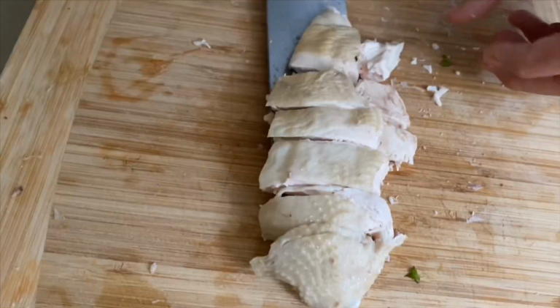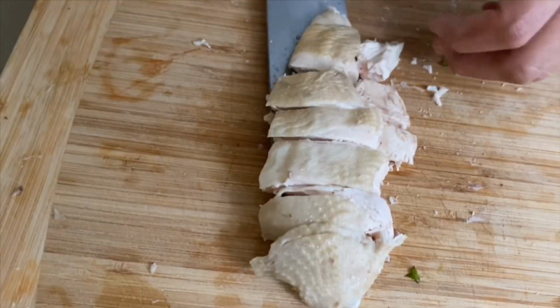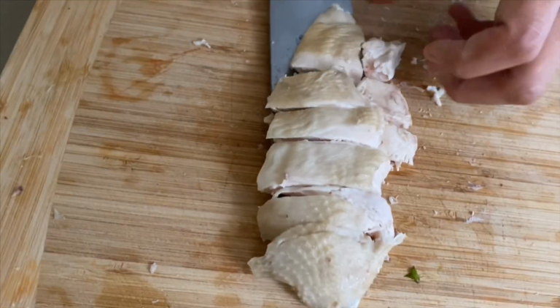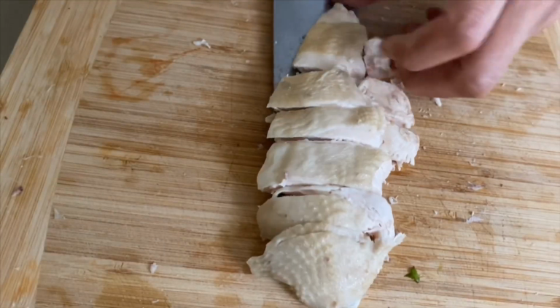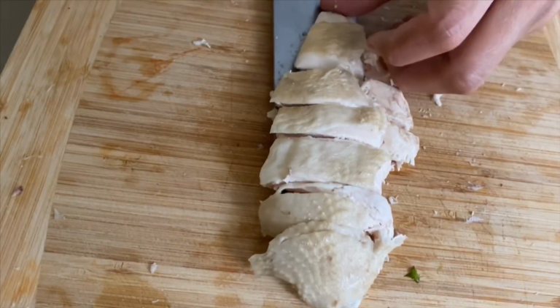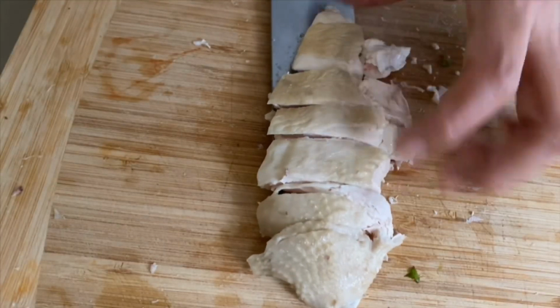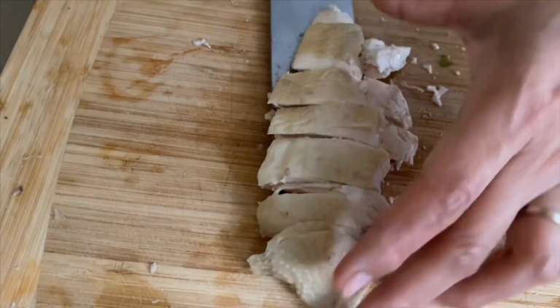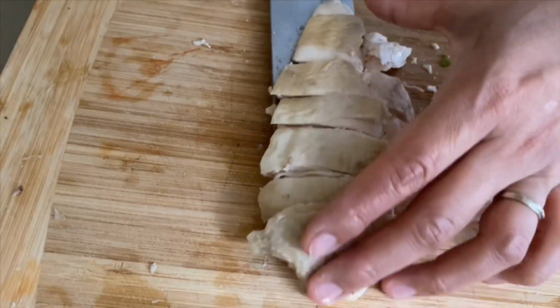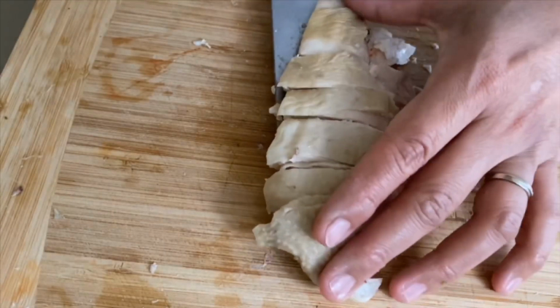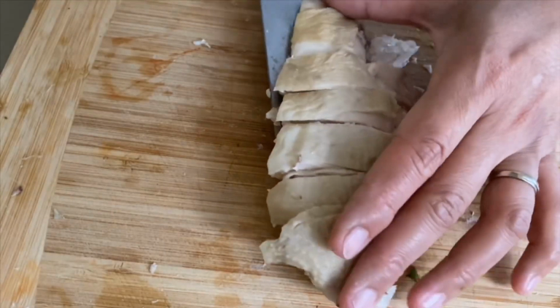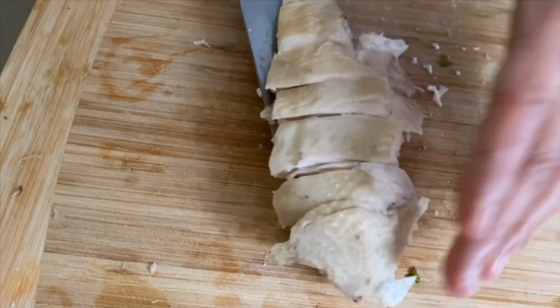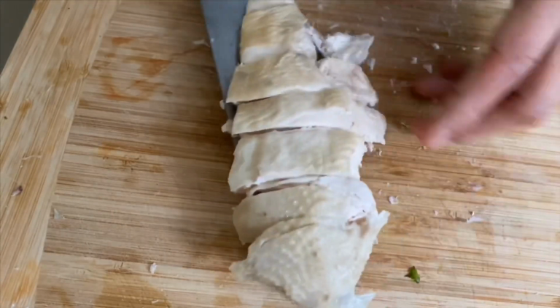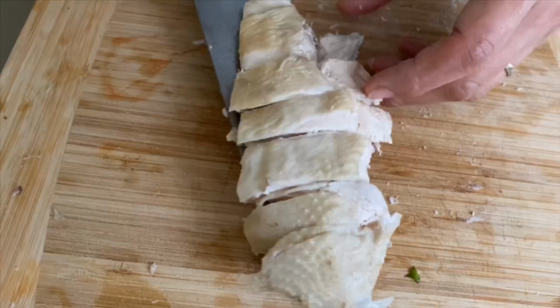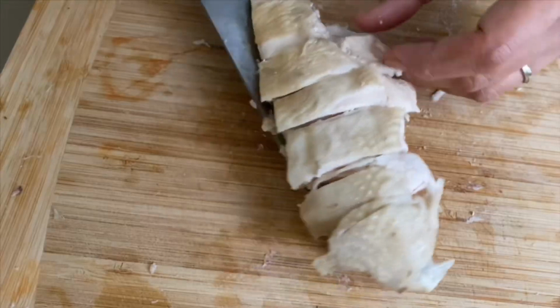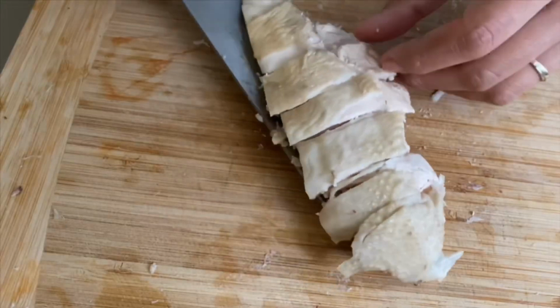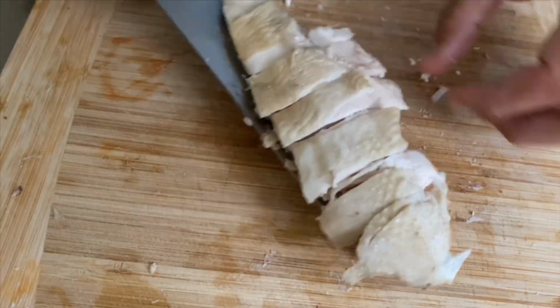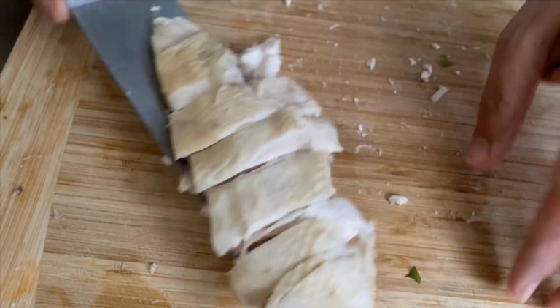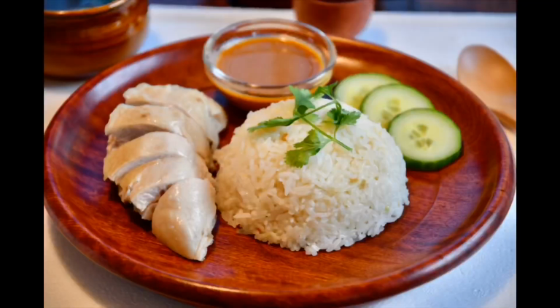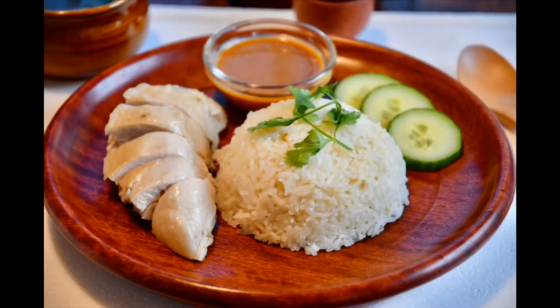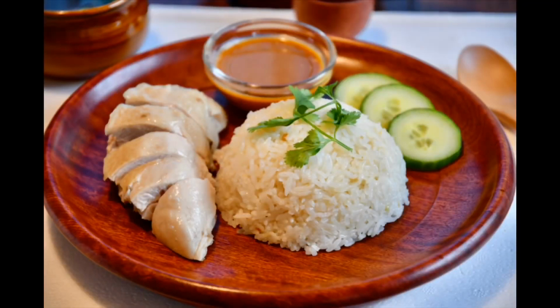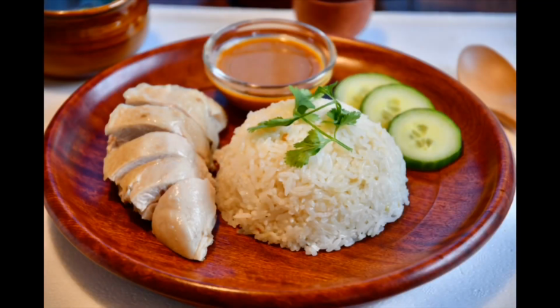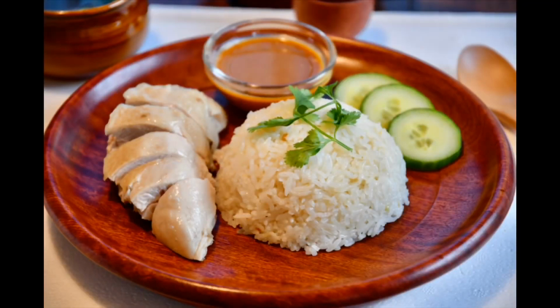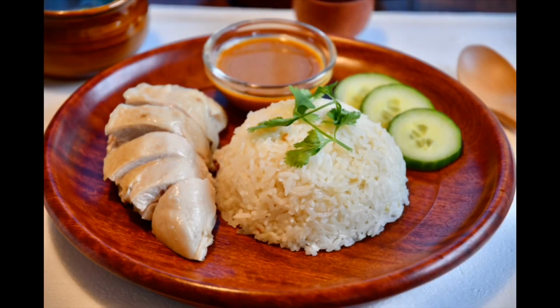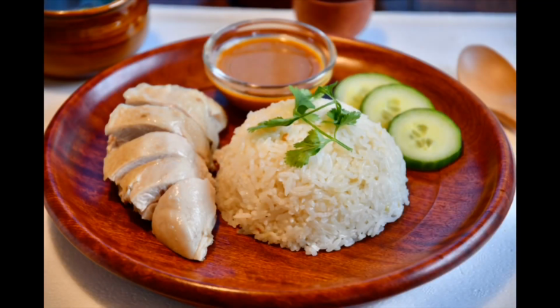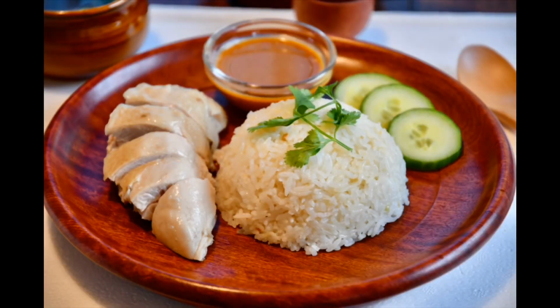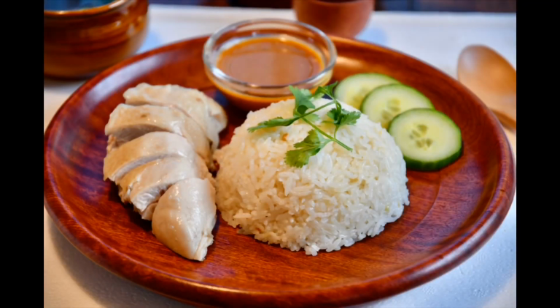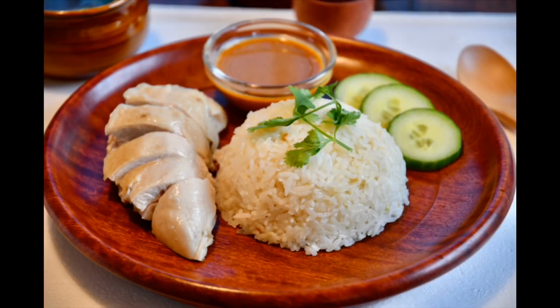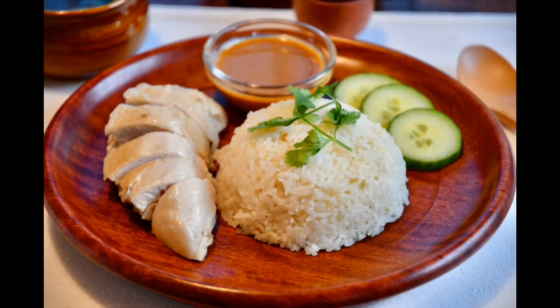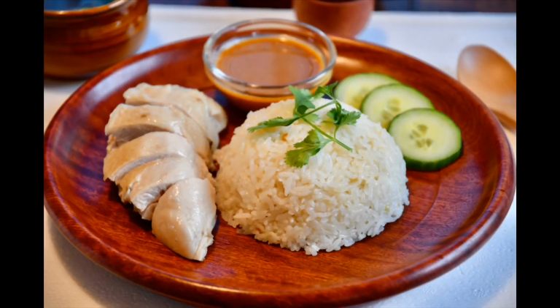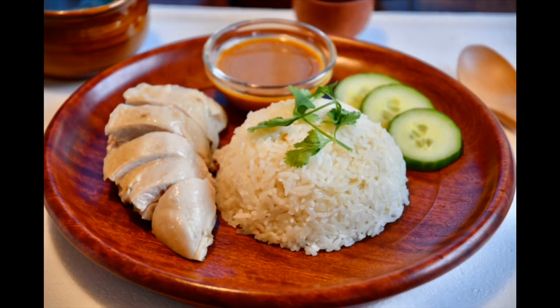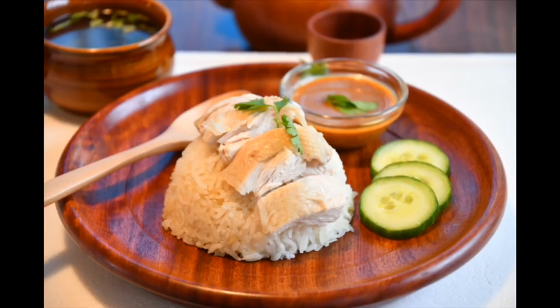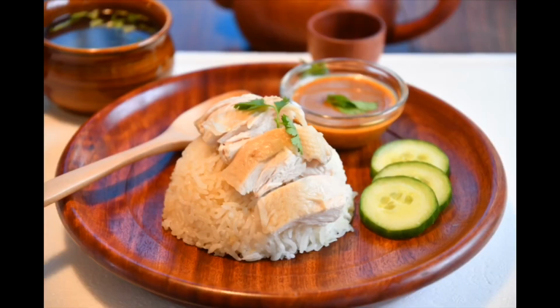We can mix it directly. Let us bake this. Let us cut this in the middle. So please press the button at the end, and we'll see you next time.